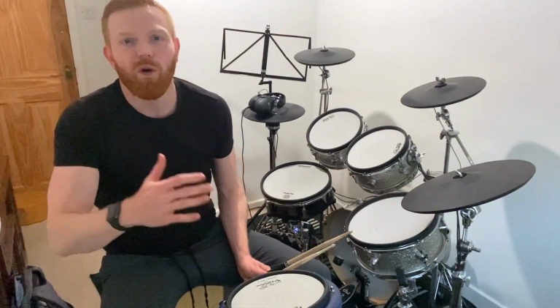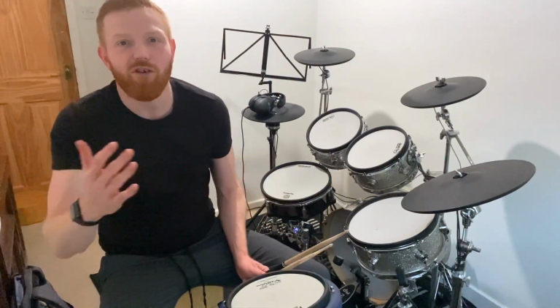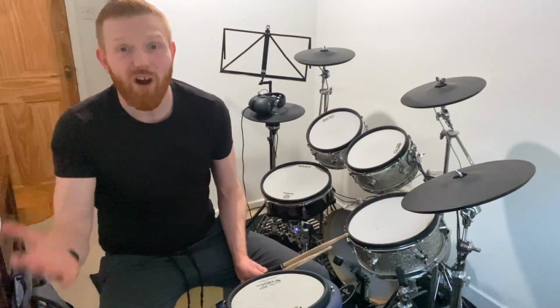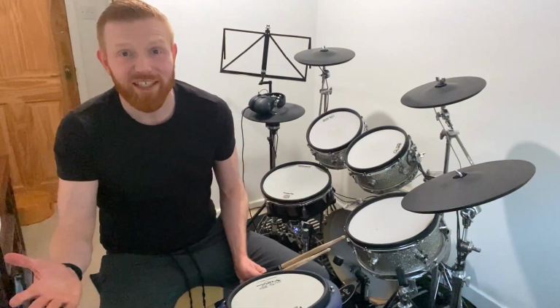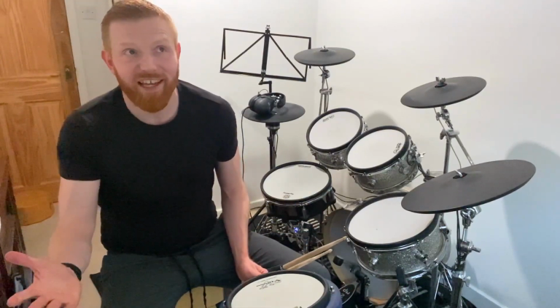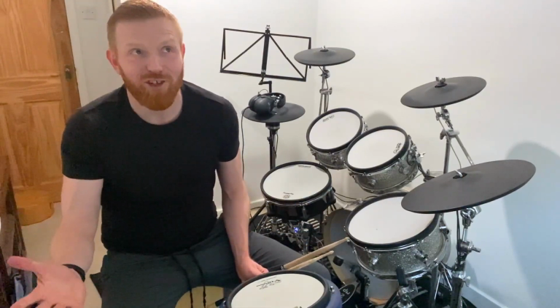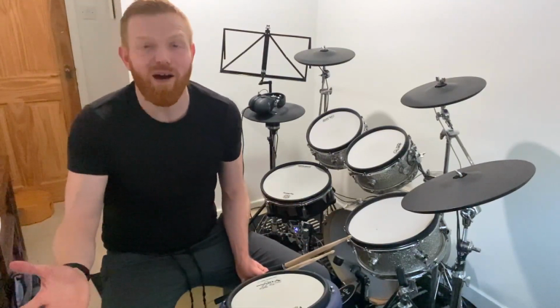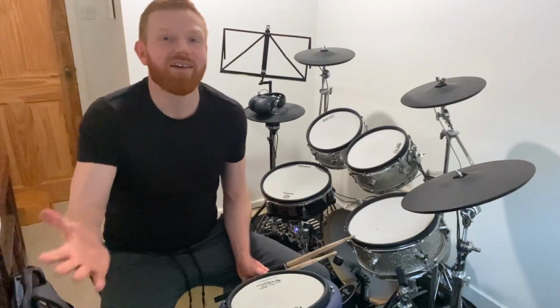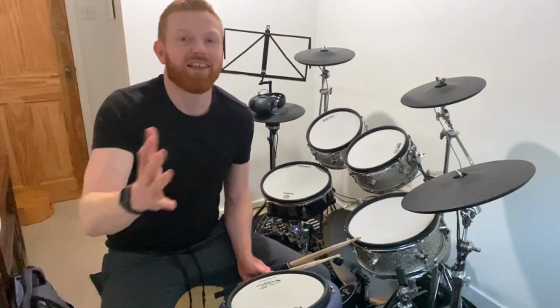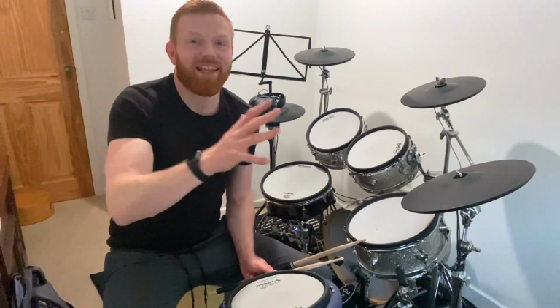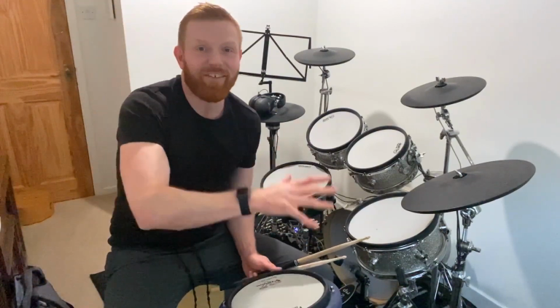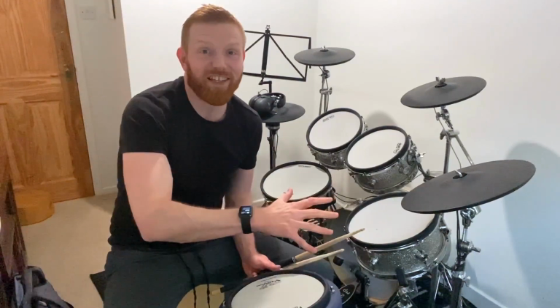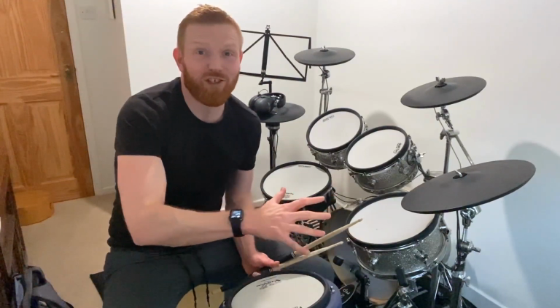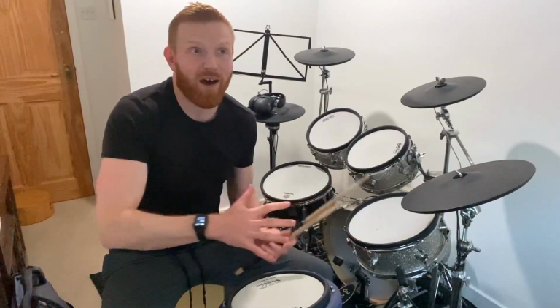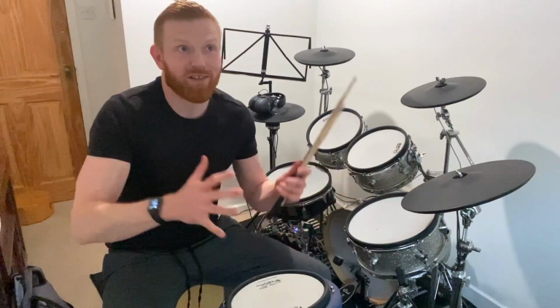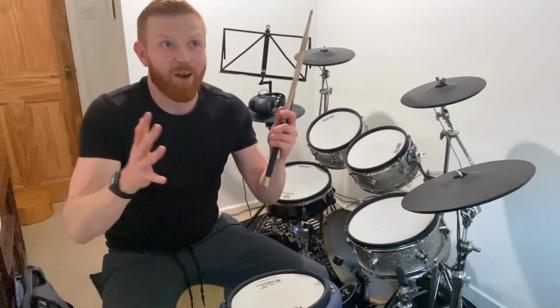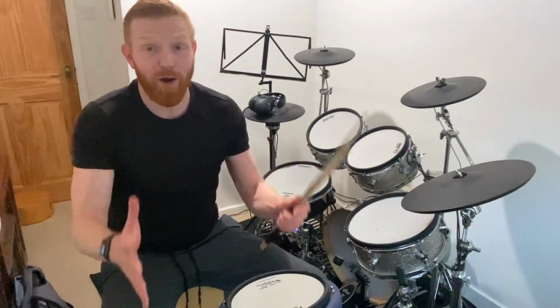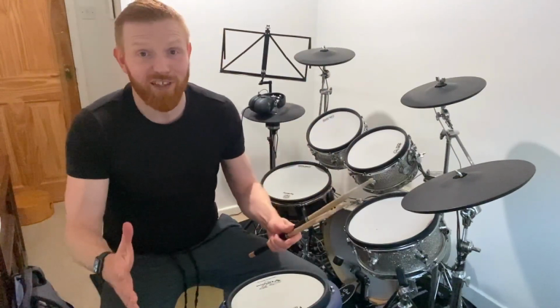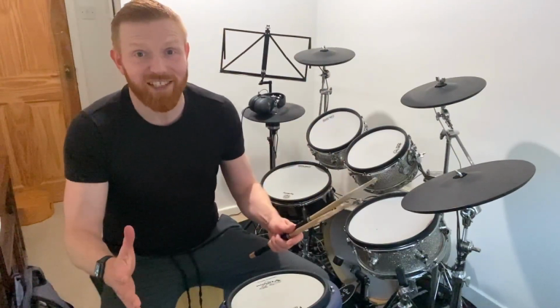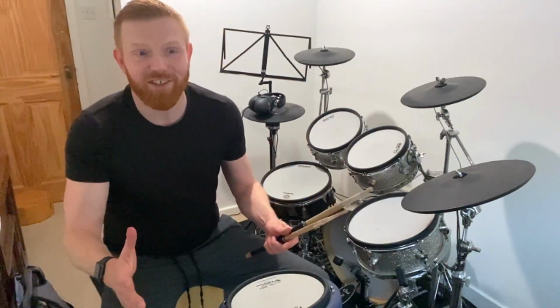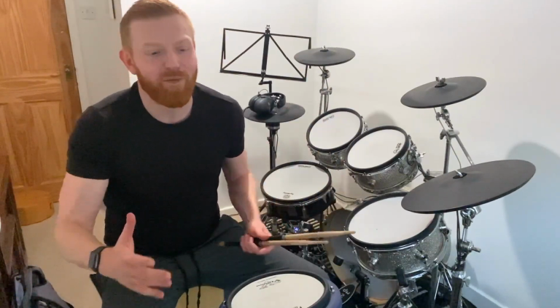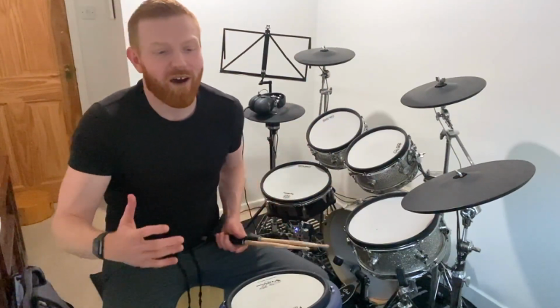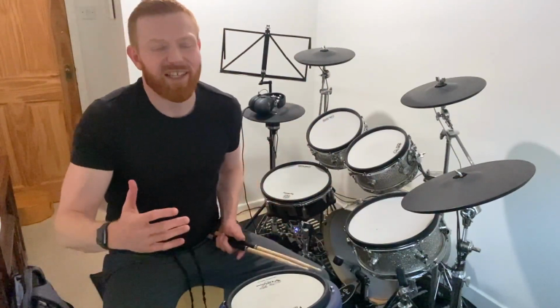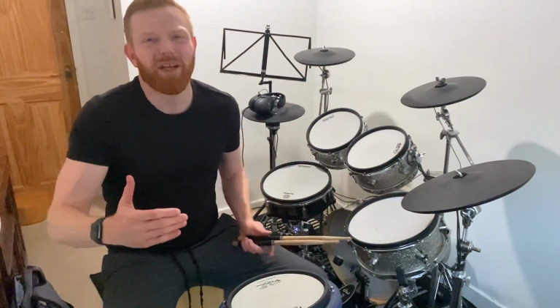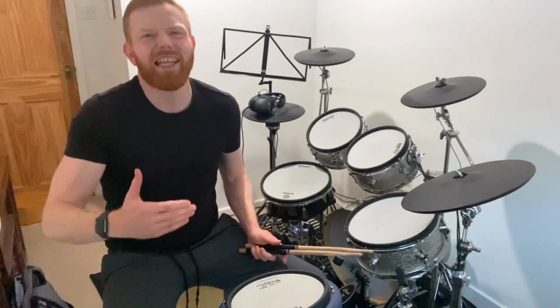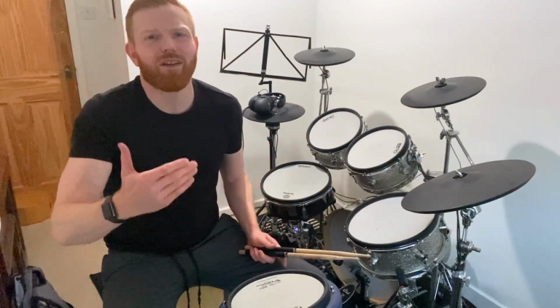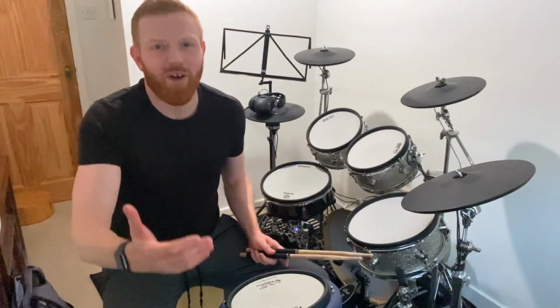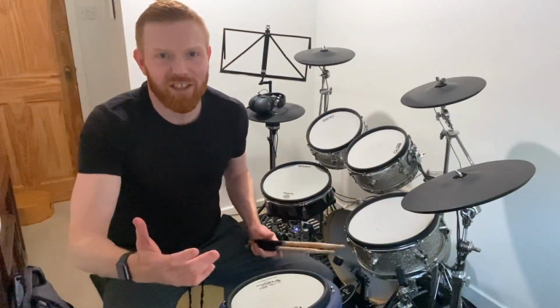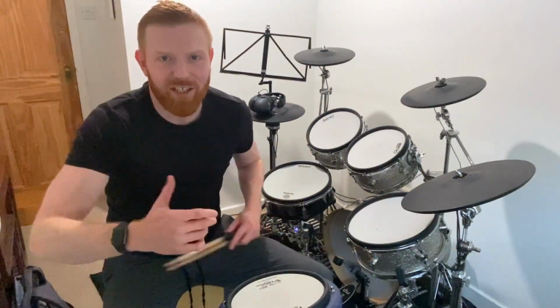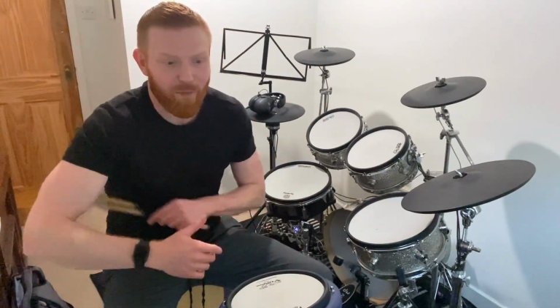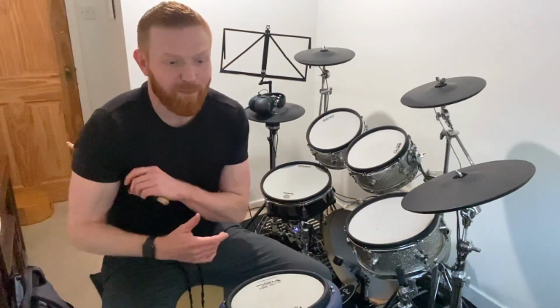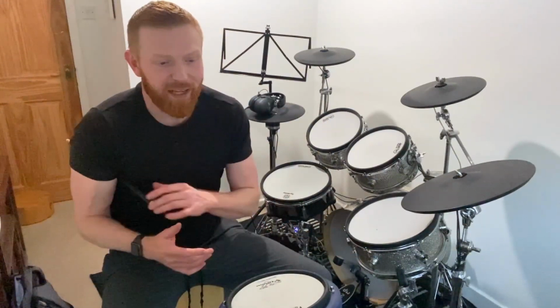We'll go right stick, two bars, left stick, two bars, both sticks together, two bars, and then we'll get a little faster each time we complete.